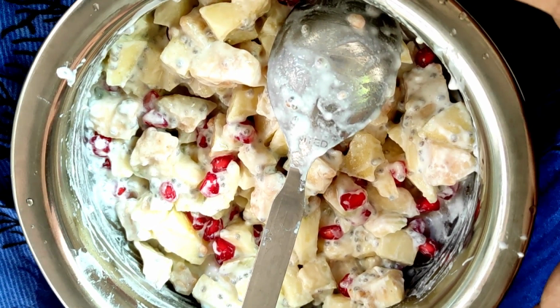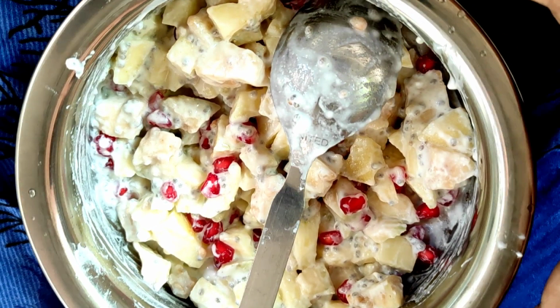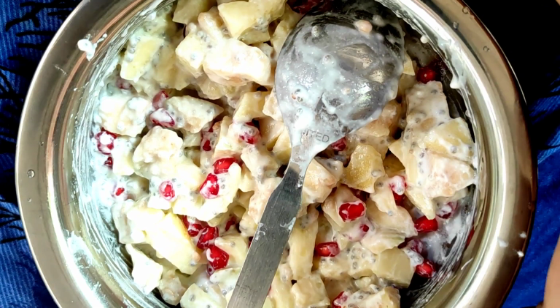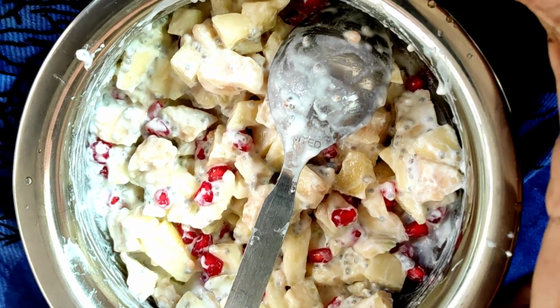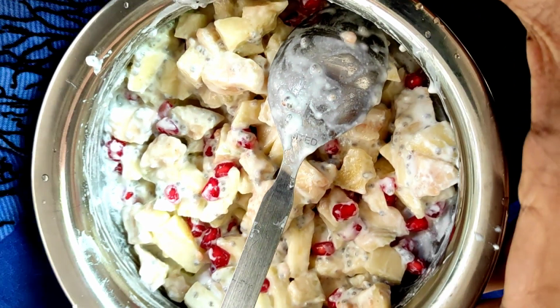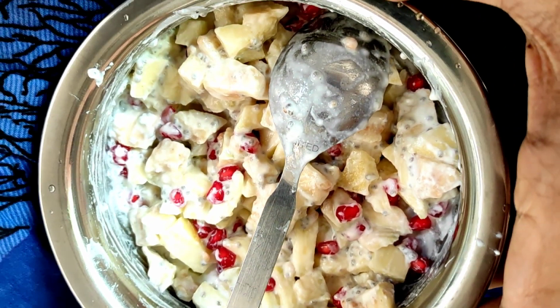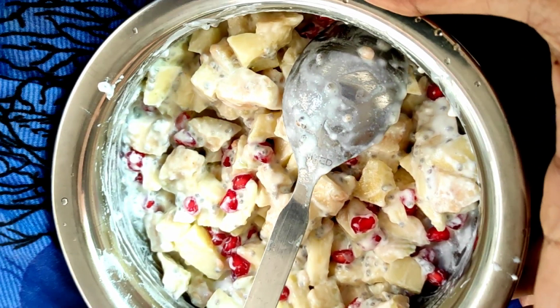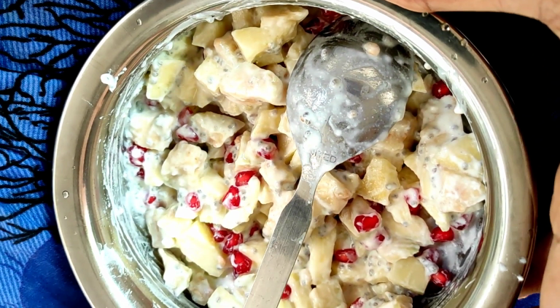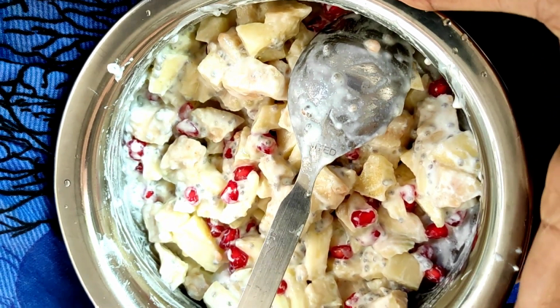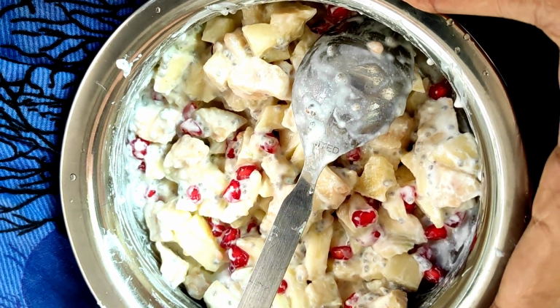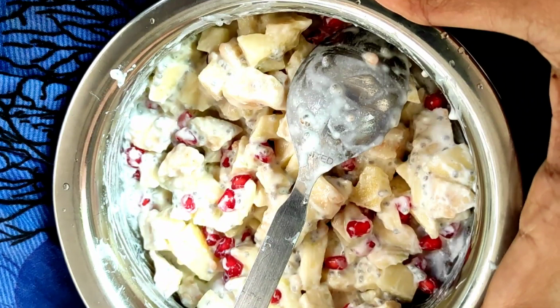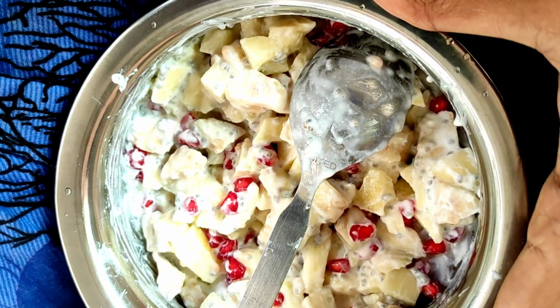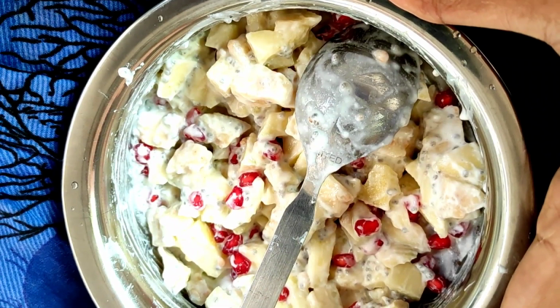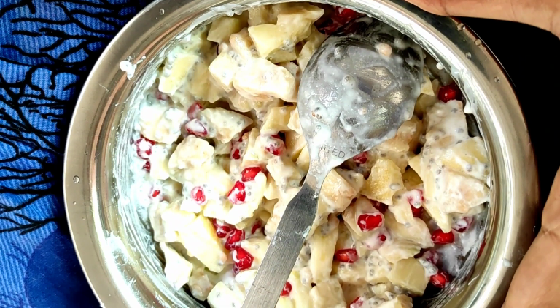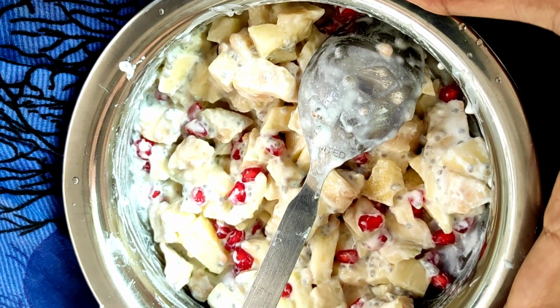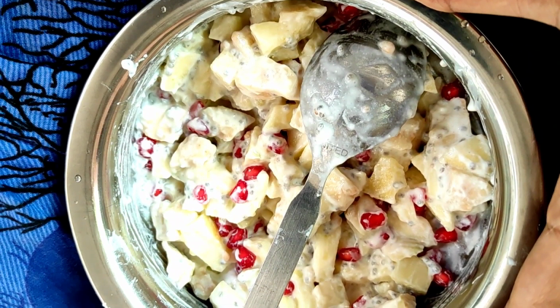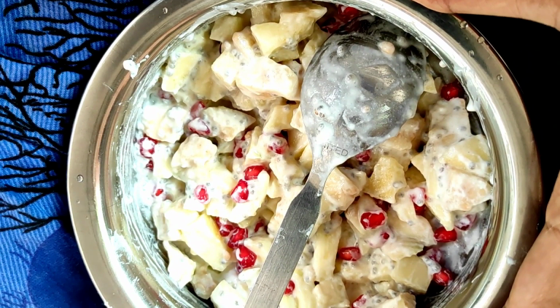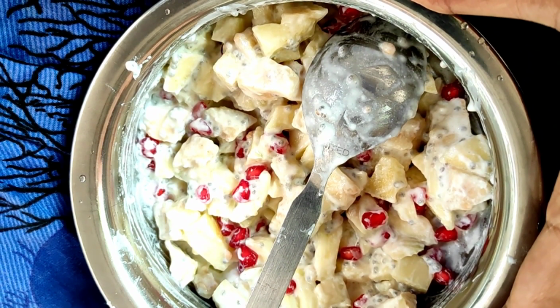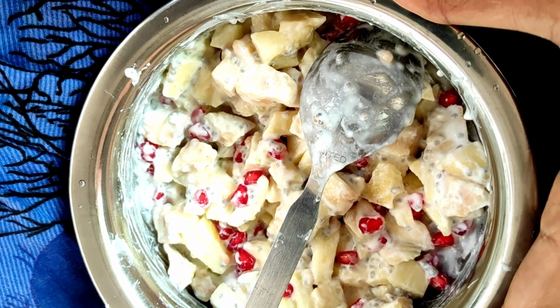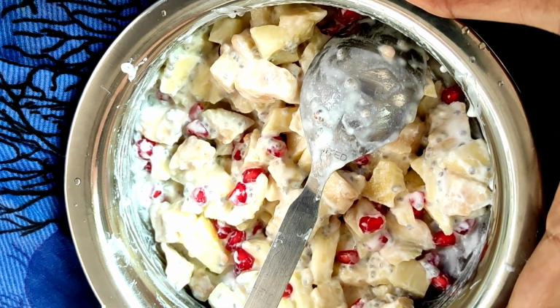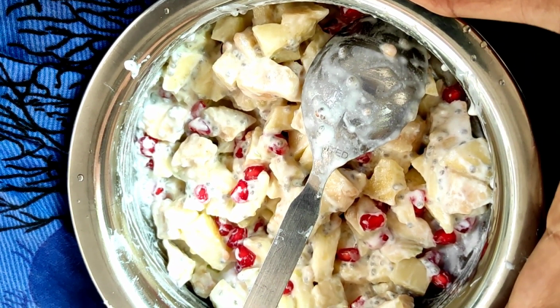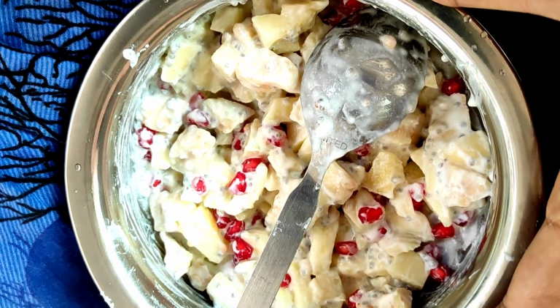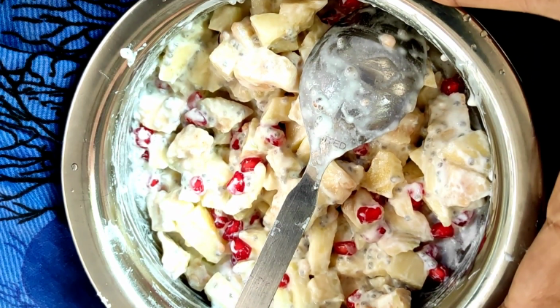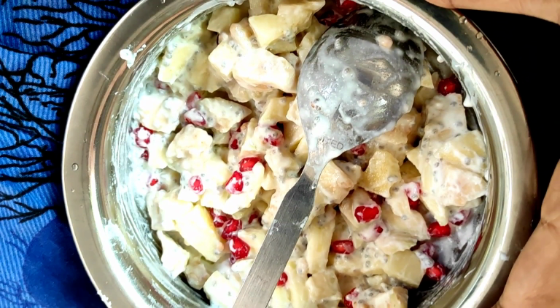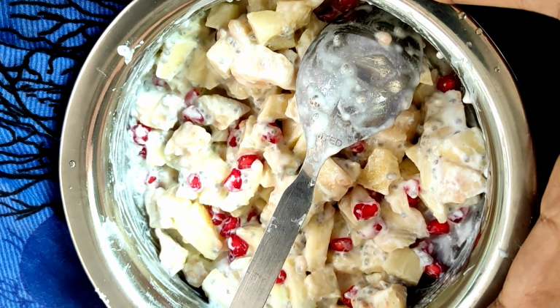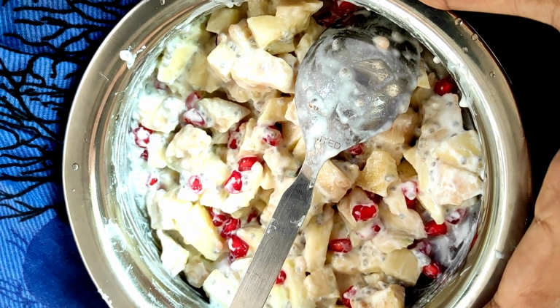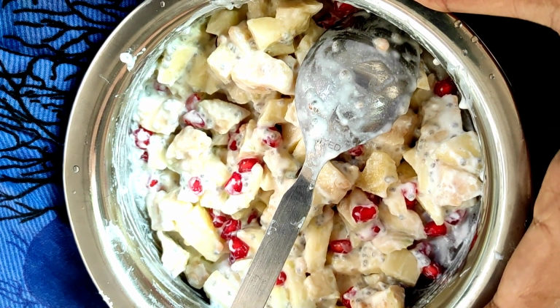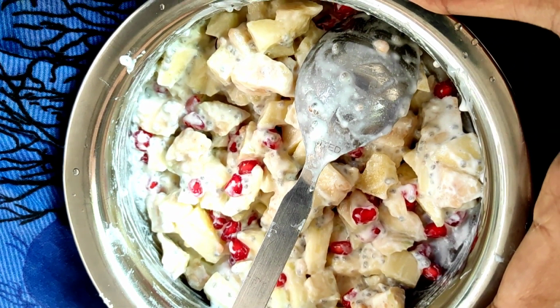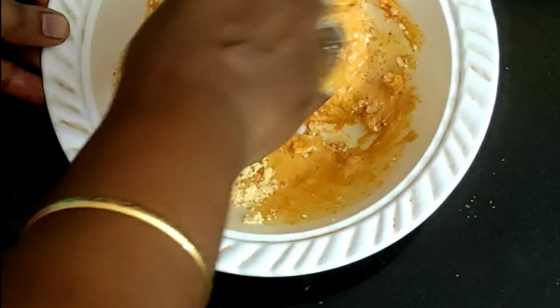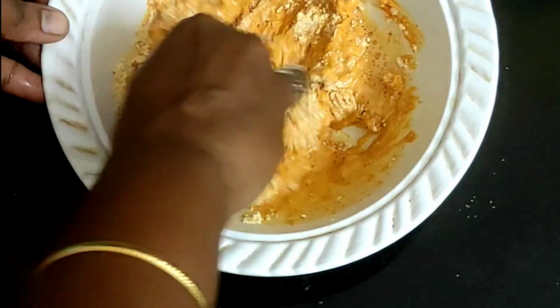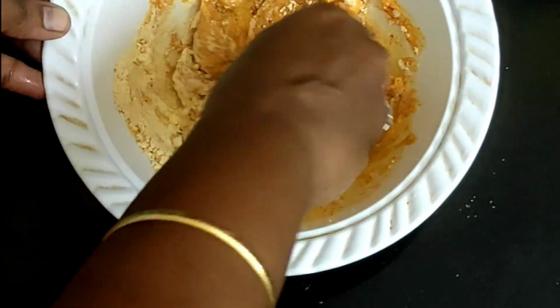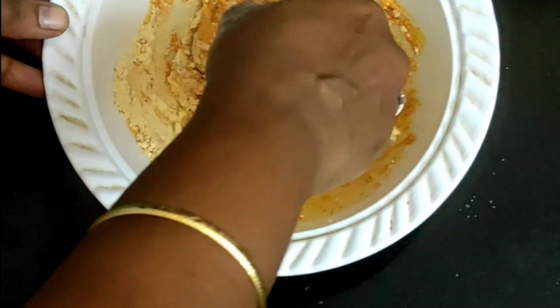Hi friends, welcome back to our channel Village Gow Swipe Kitchen. Friends, this is the 15-day weight loss challenge, and today is day 12.